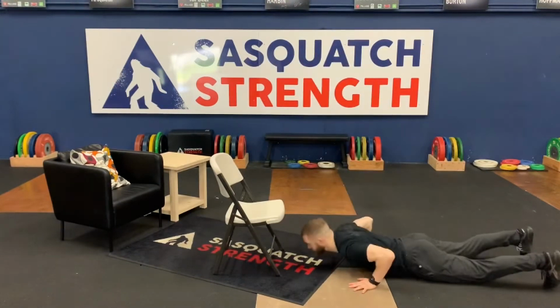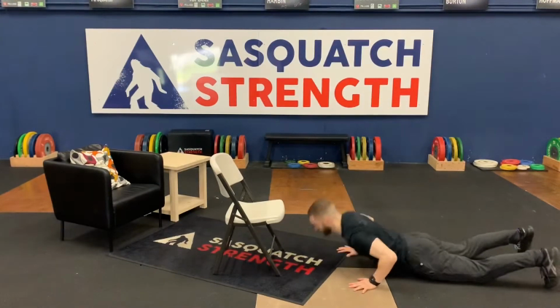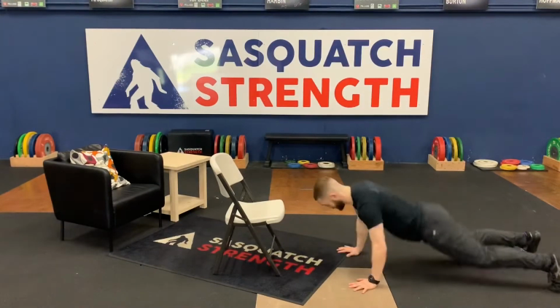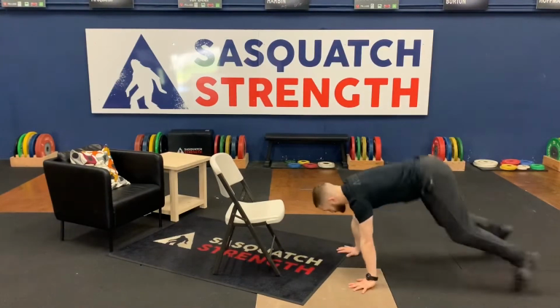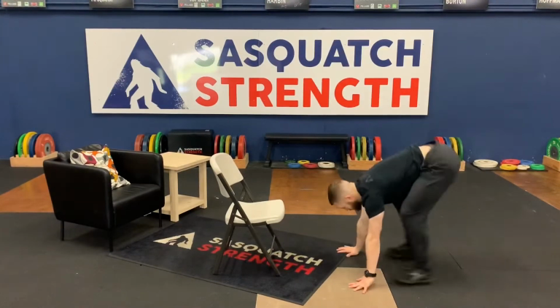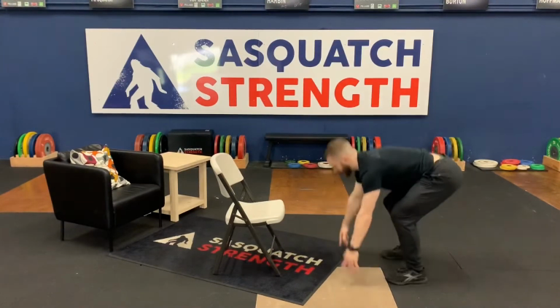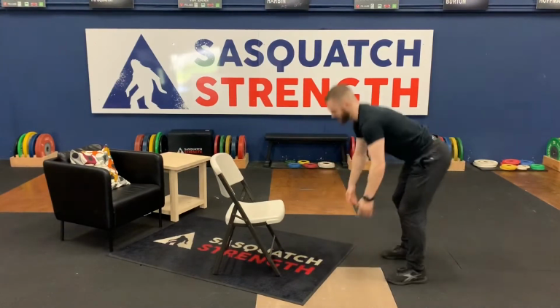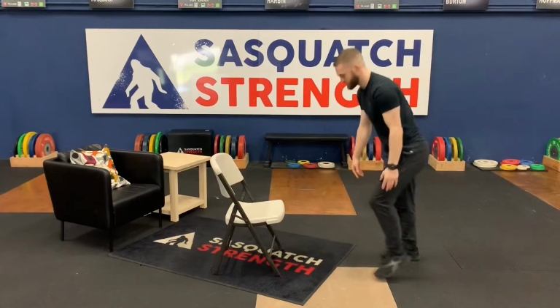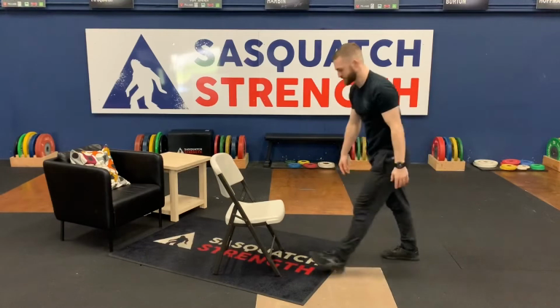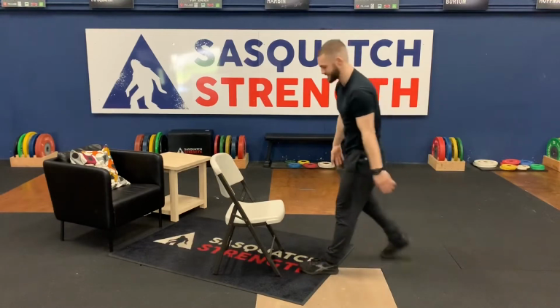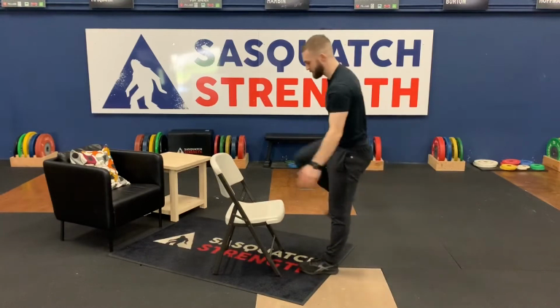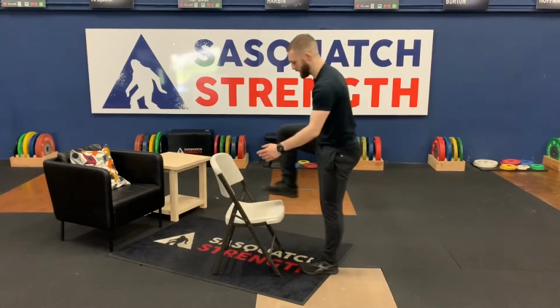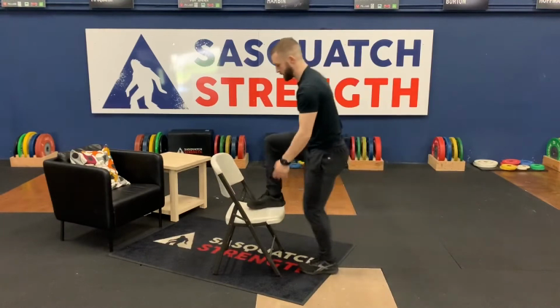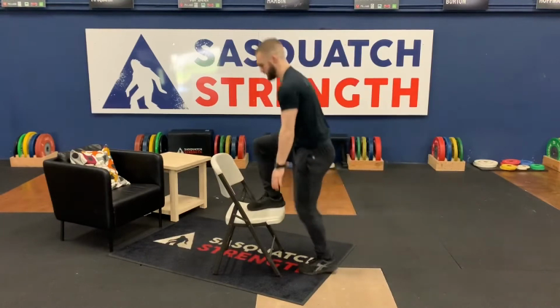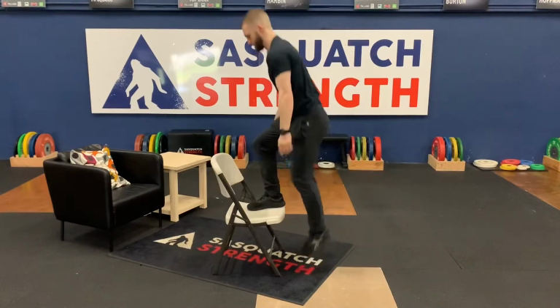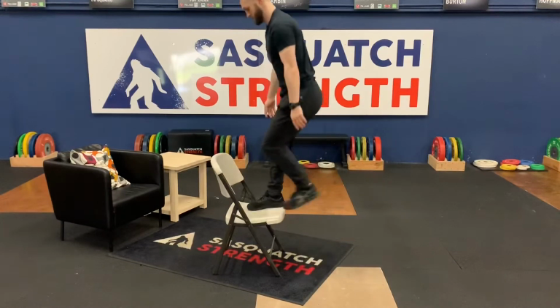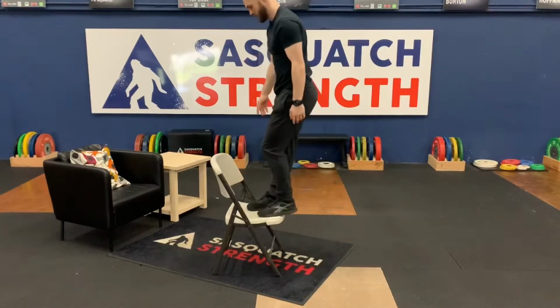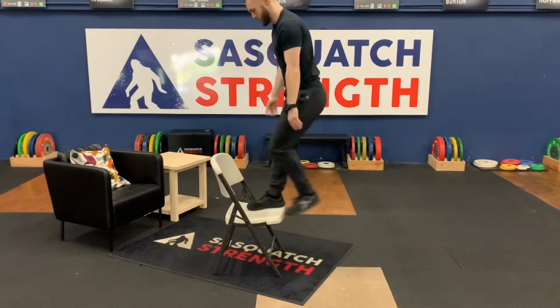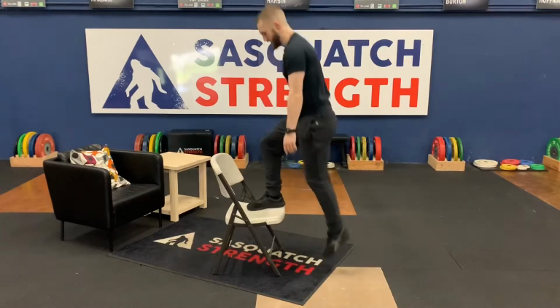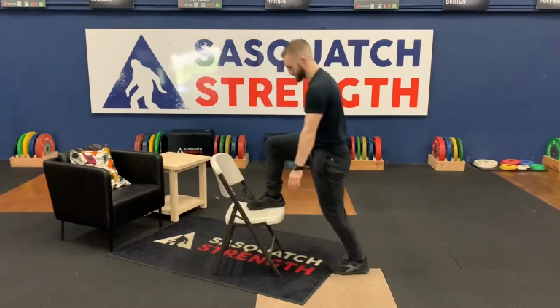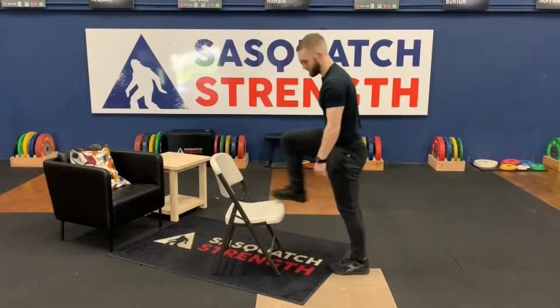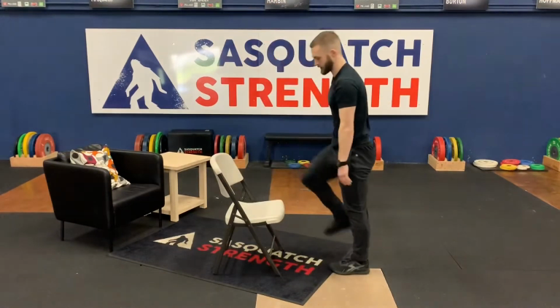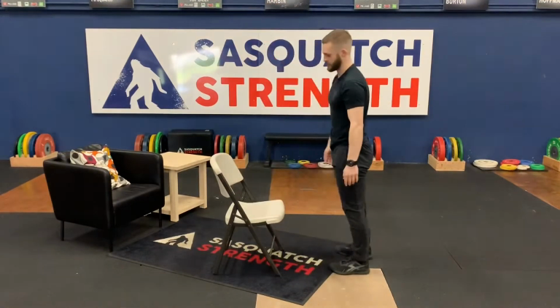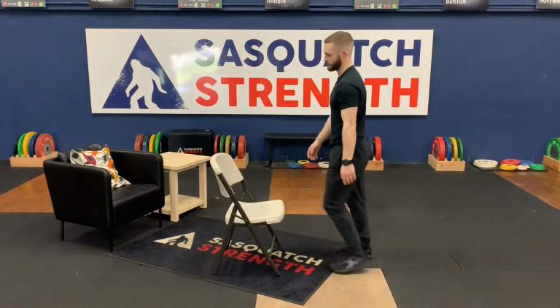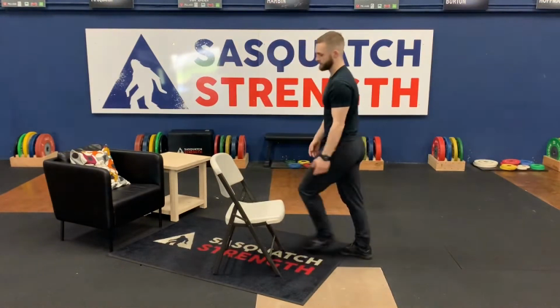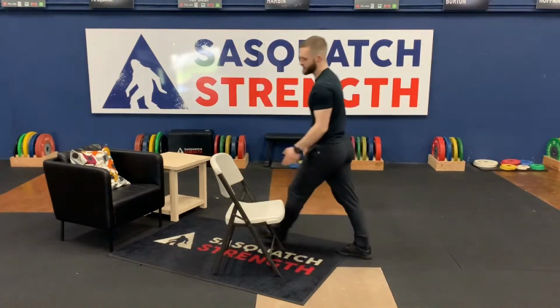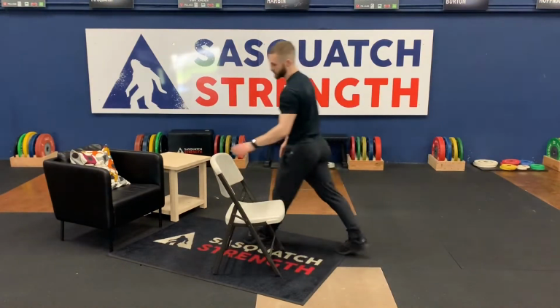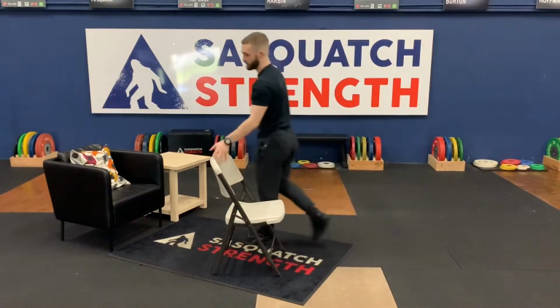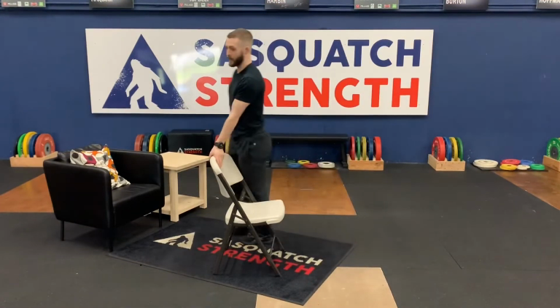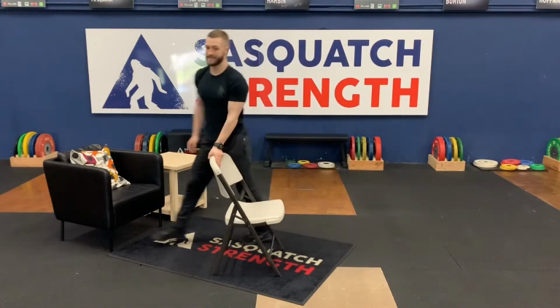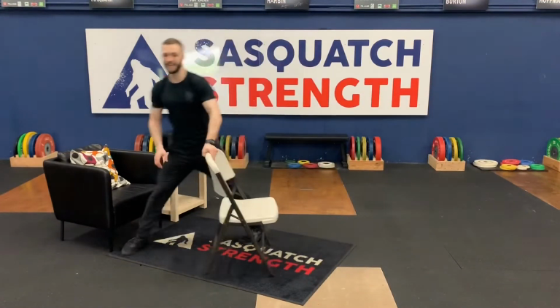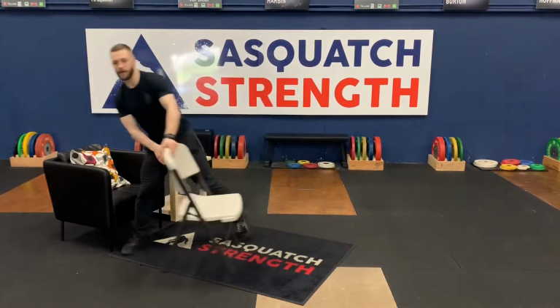Going through those. I can also step up on that burpee box jump. So we're going for our 10 reps.